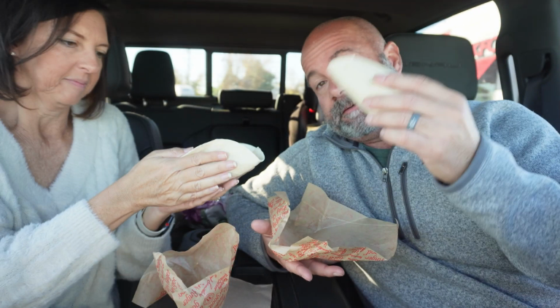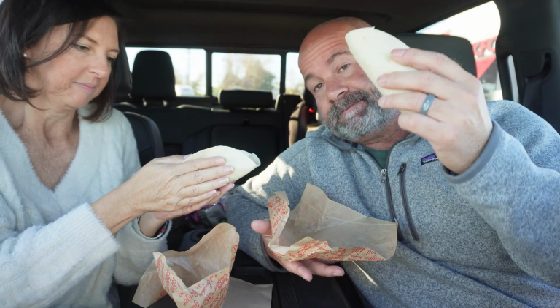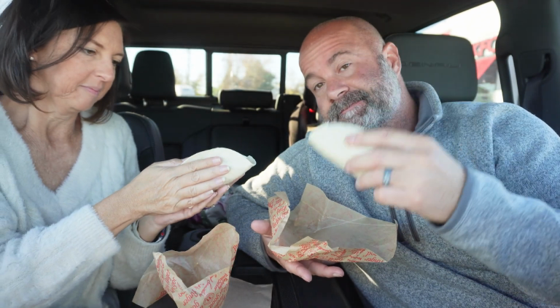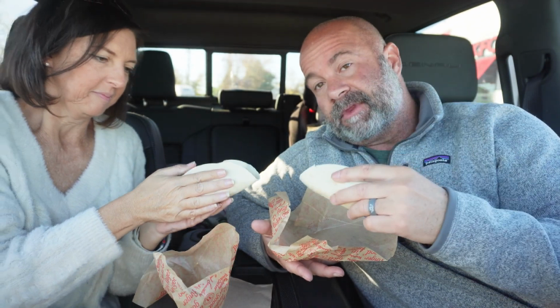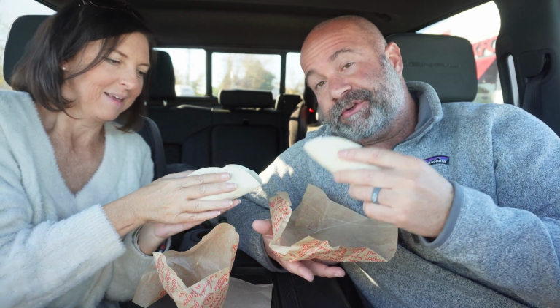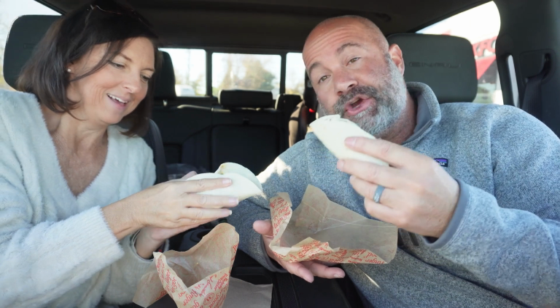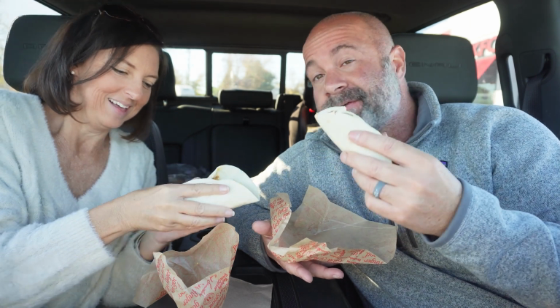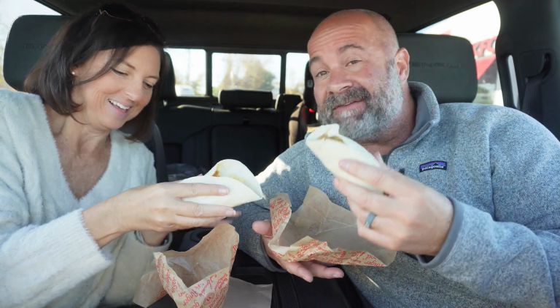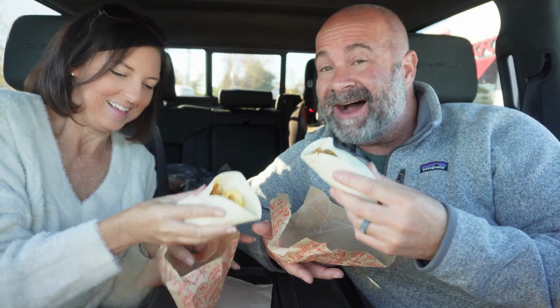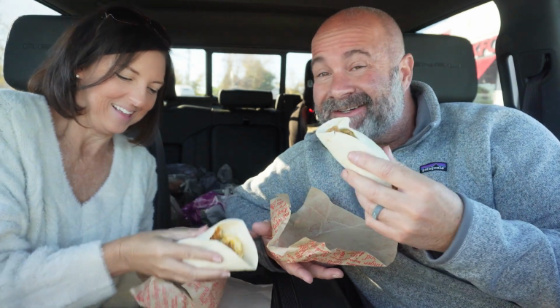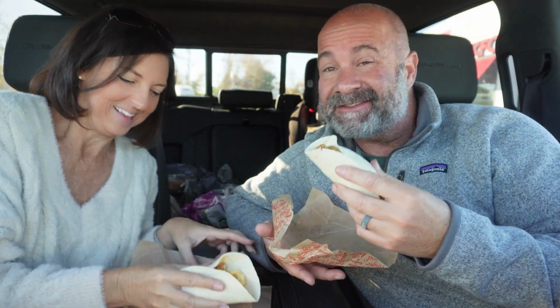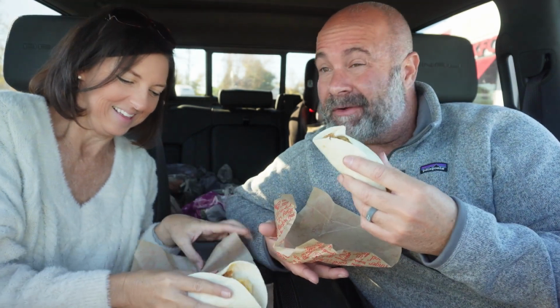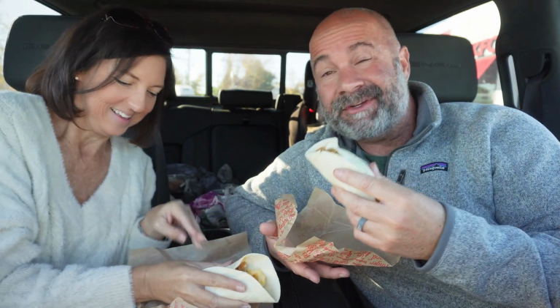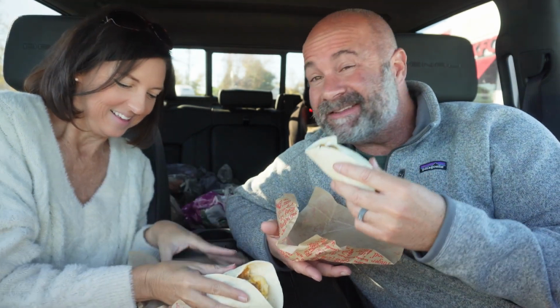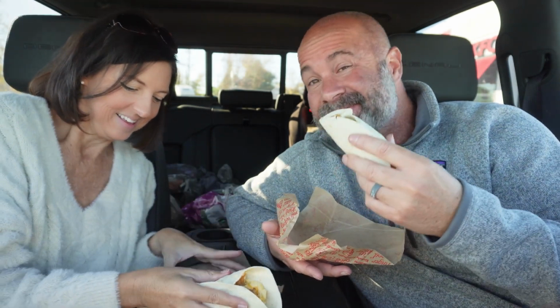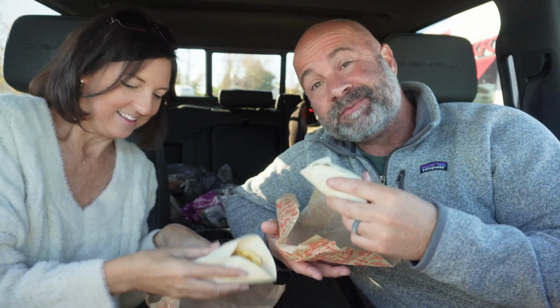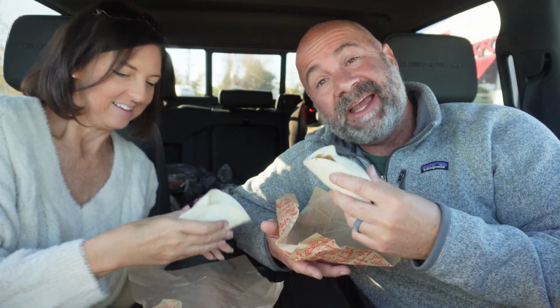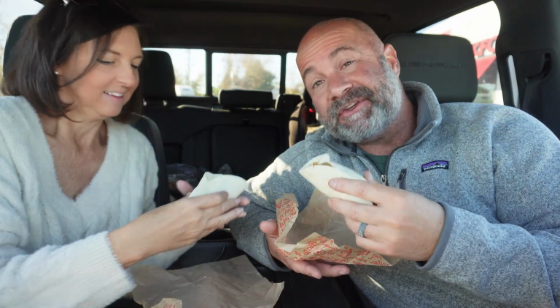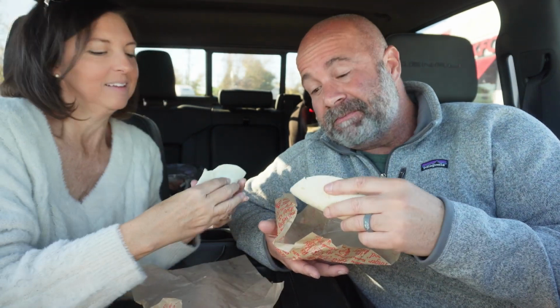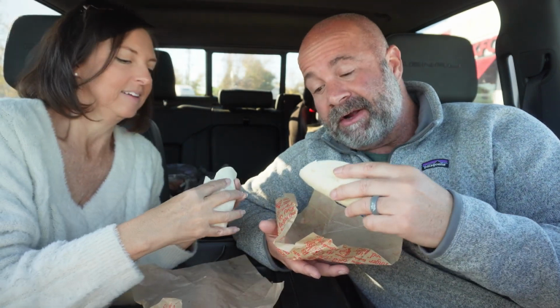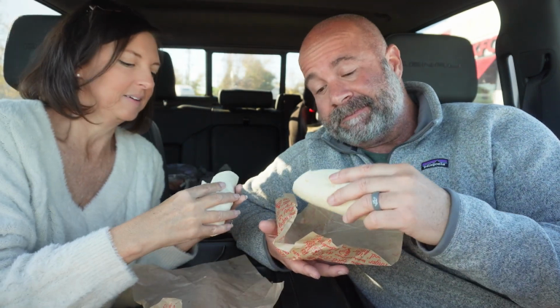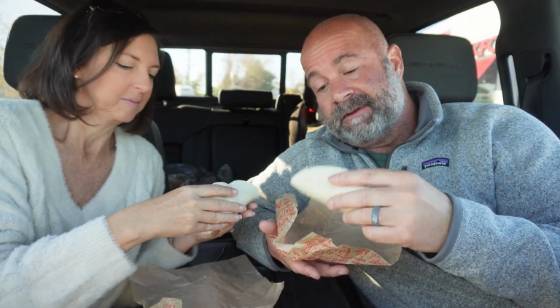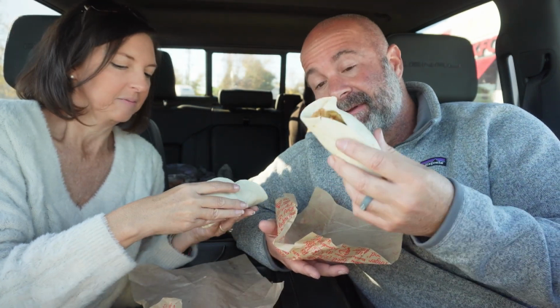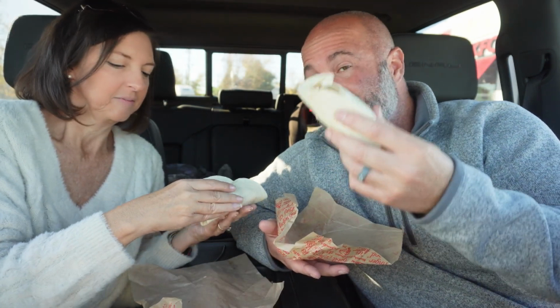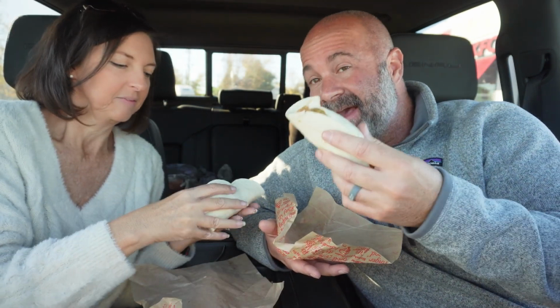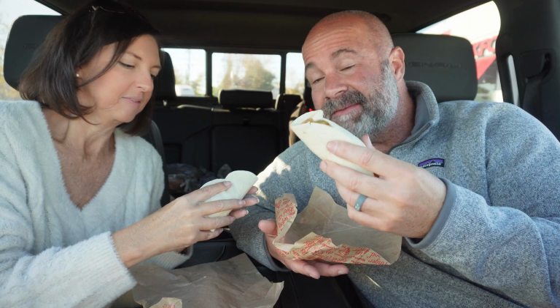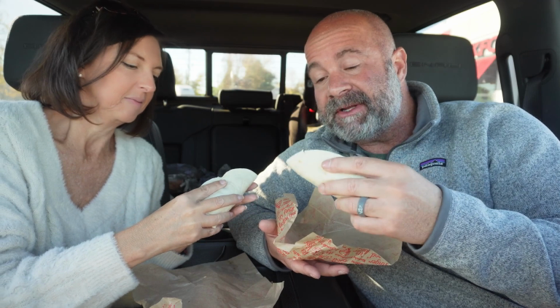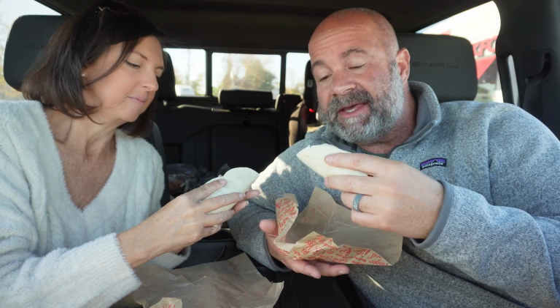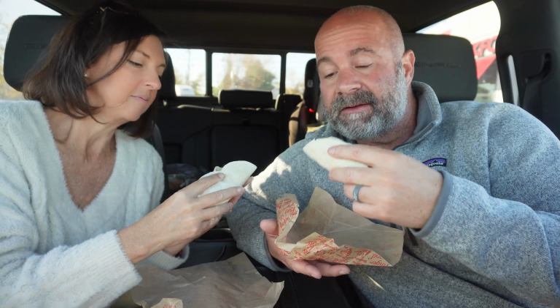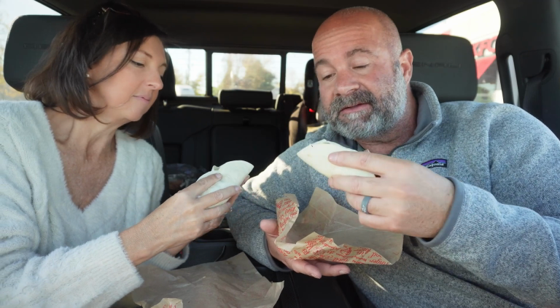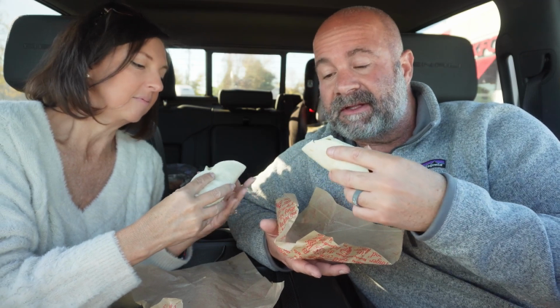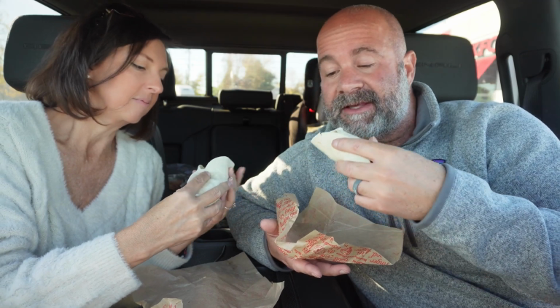But they're two for five dollars, so if they're decent it's a good bargain. Pretty hefty. Pretty big. Let's see.